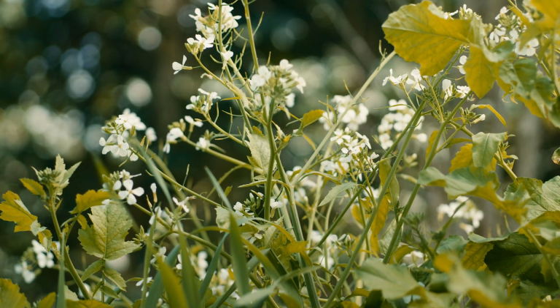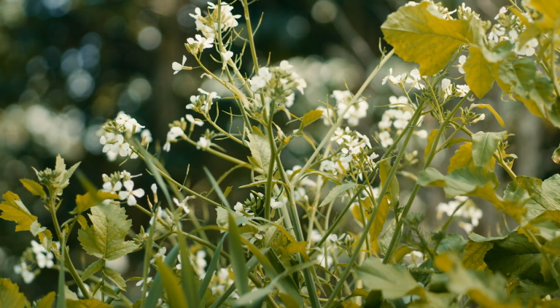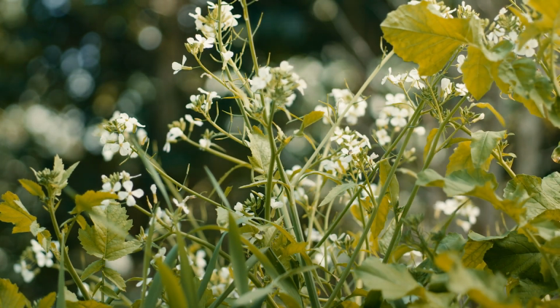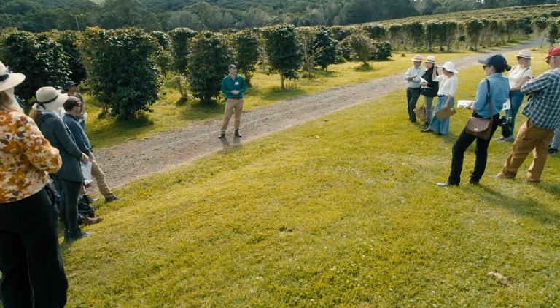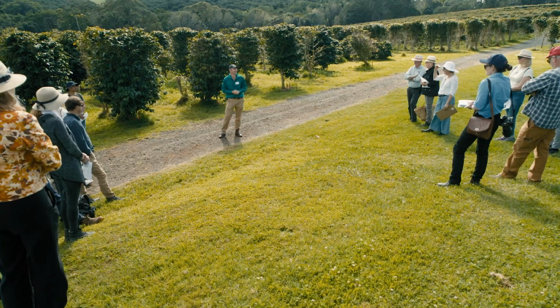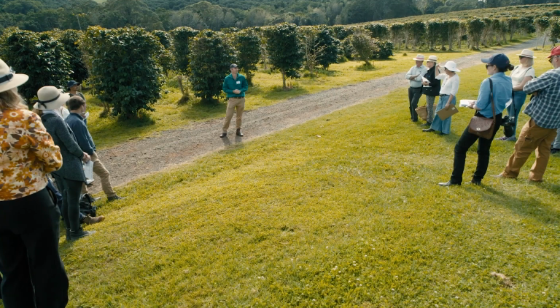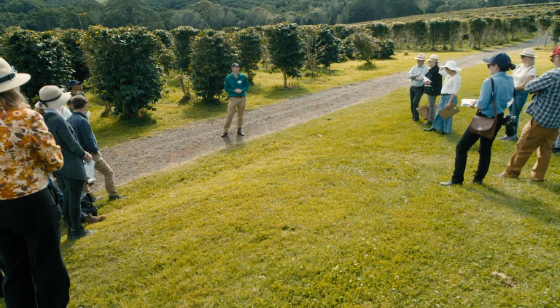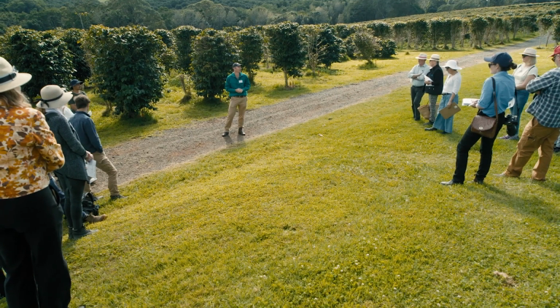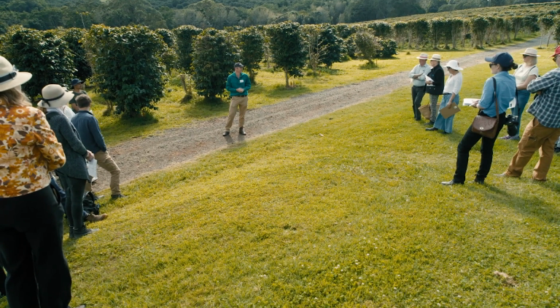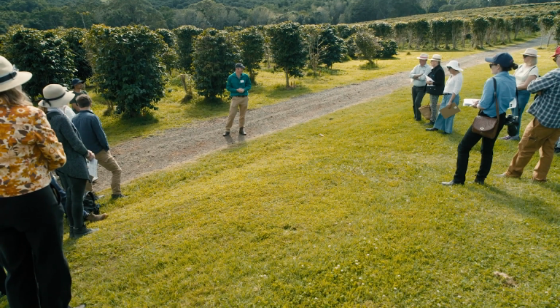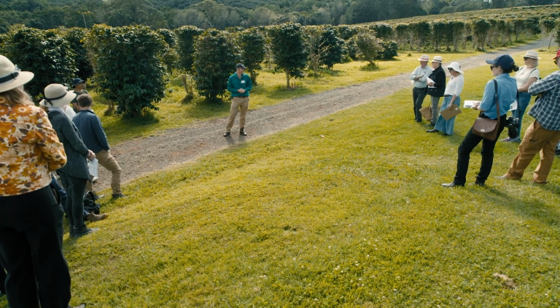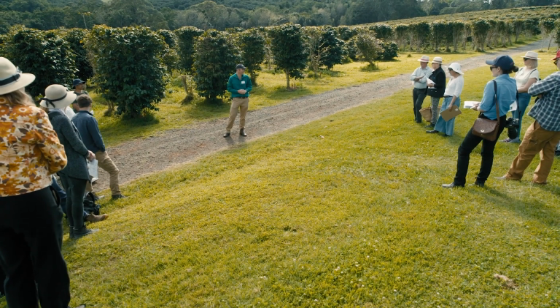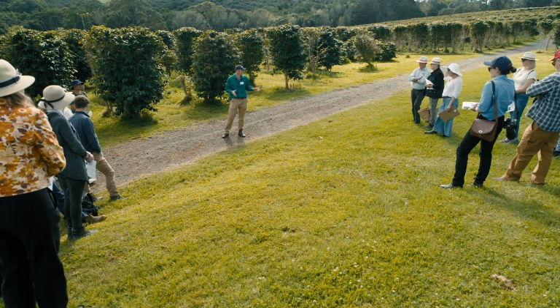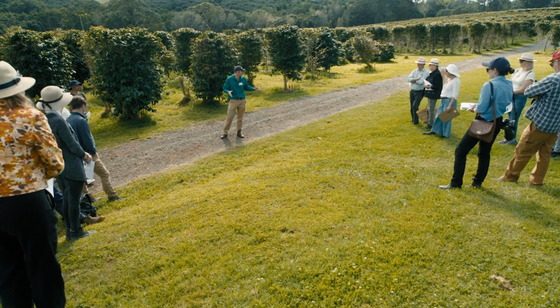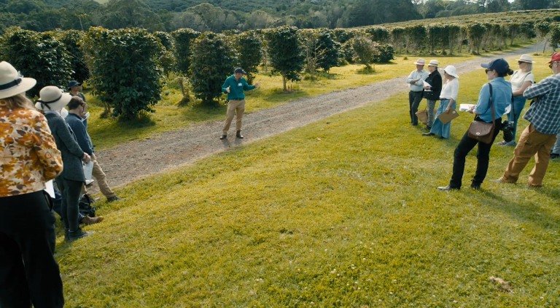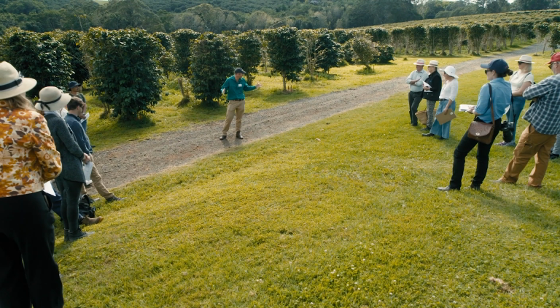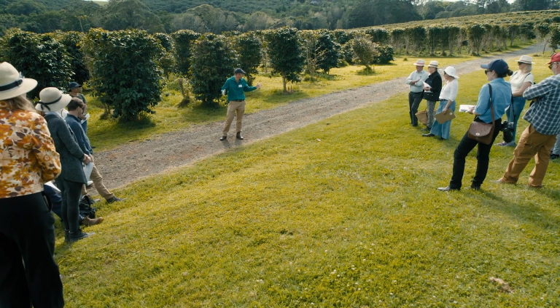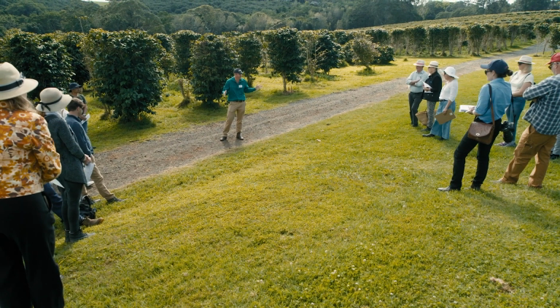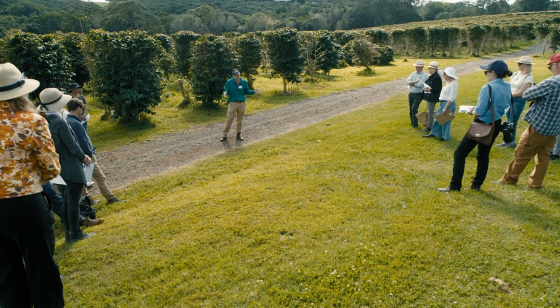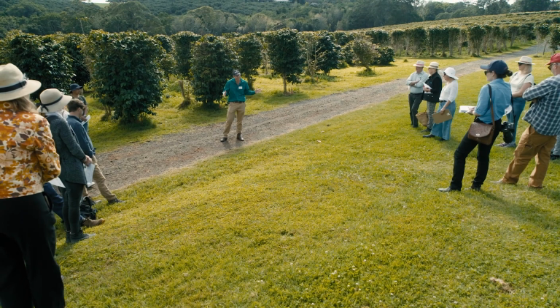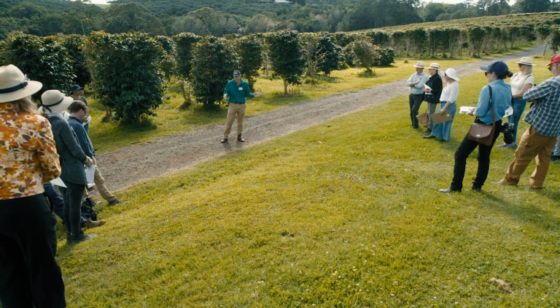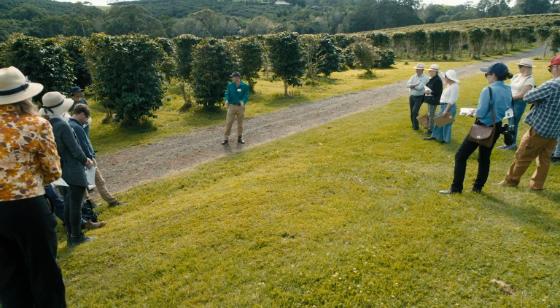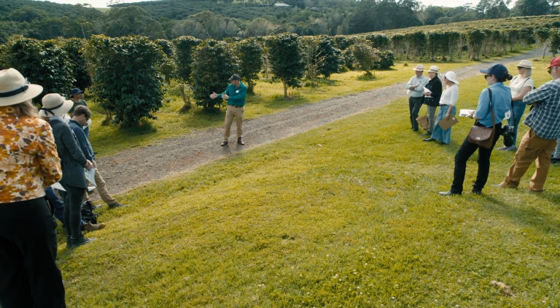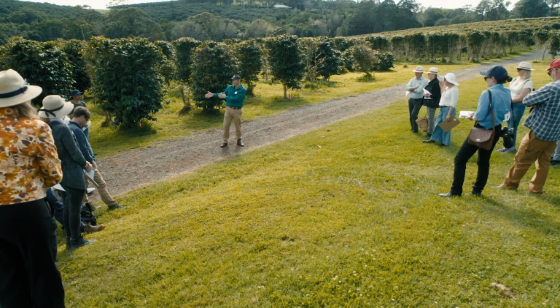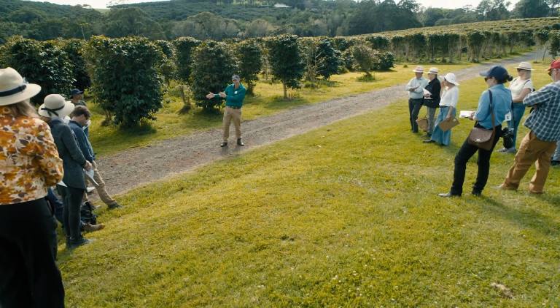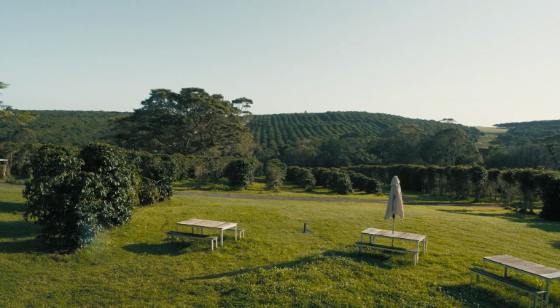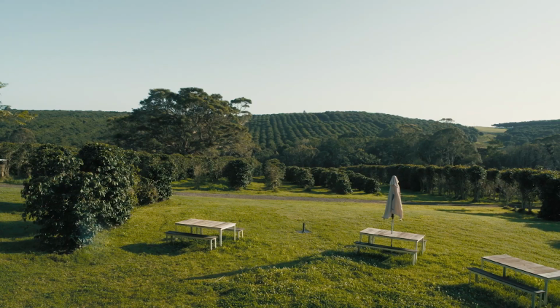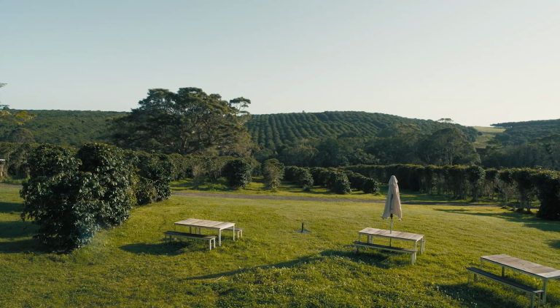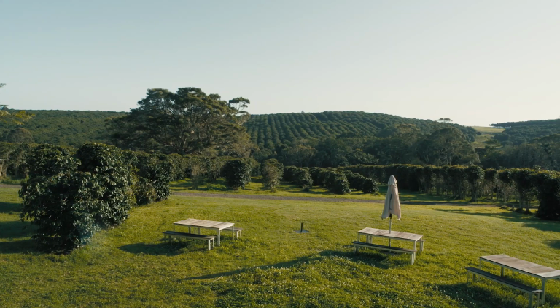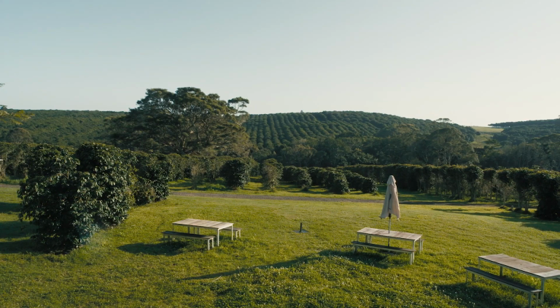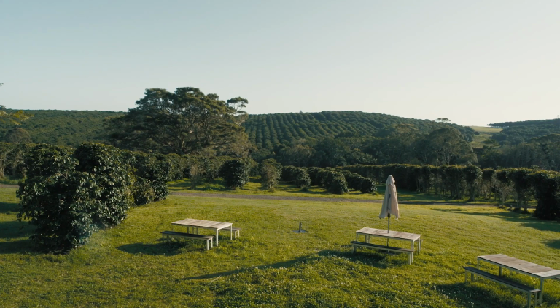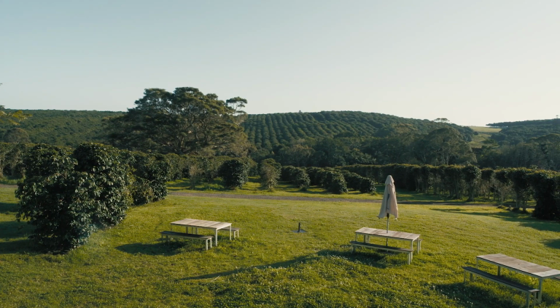I'm a crop agronomist. But funnily enough, even though this is a coffee plantation, we're kind of looking at crops in the inter-row. So that's fine.